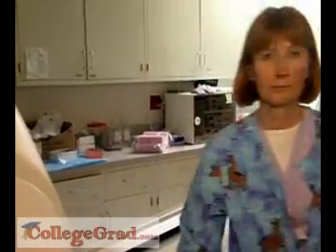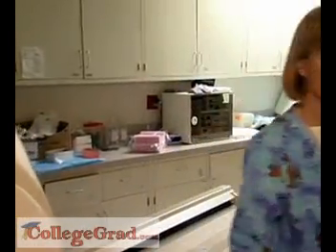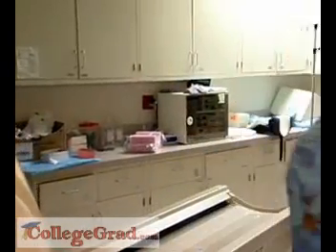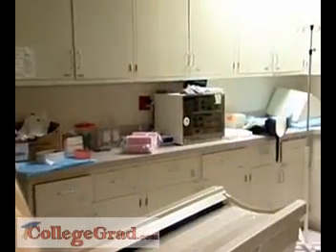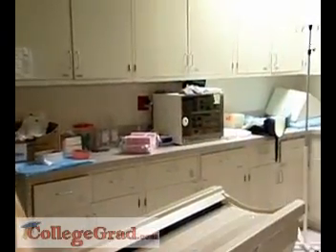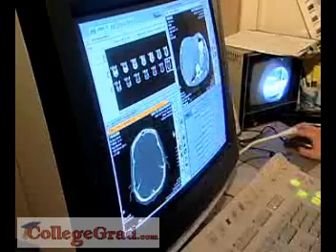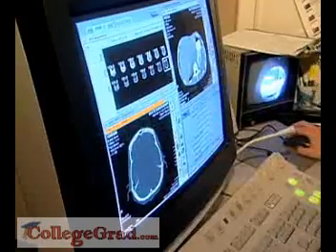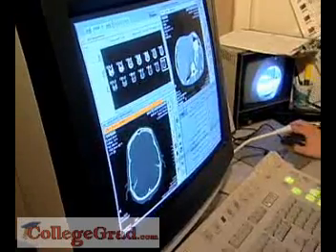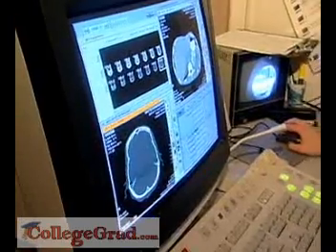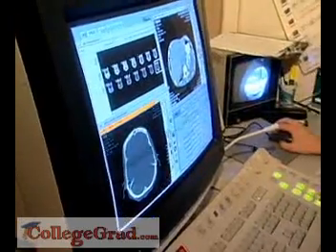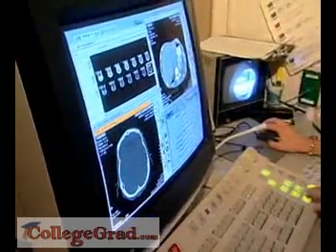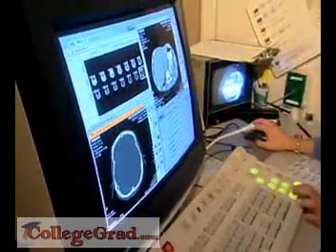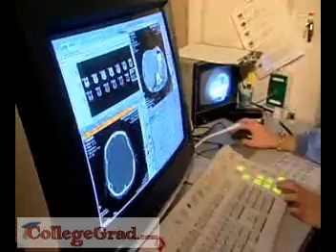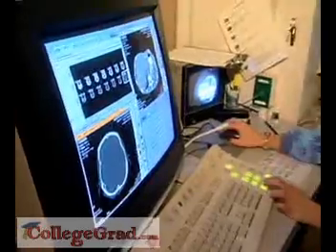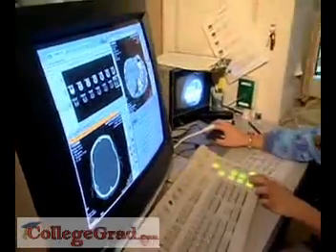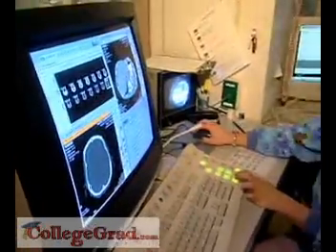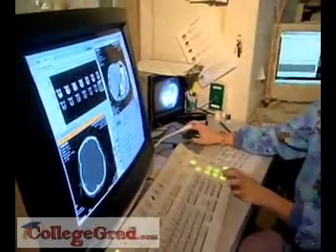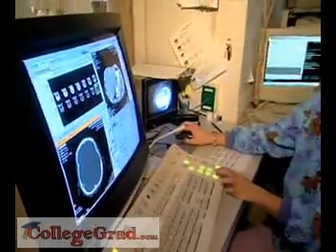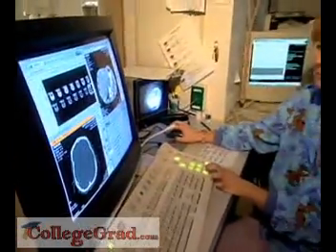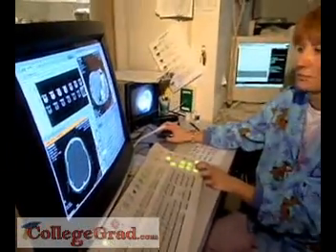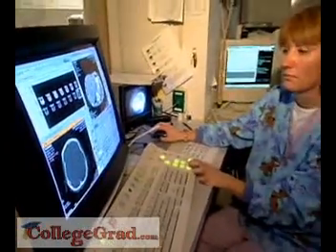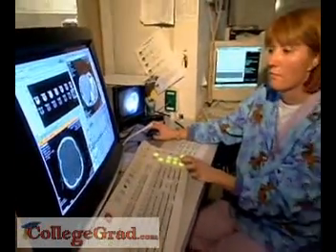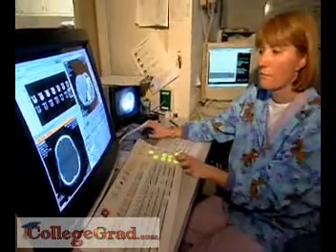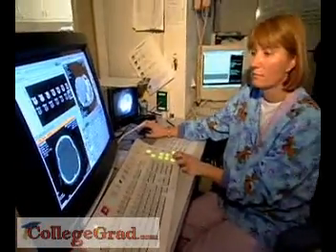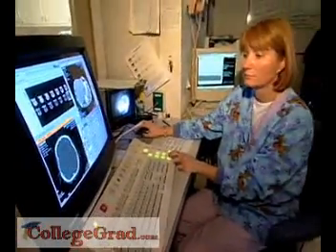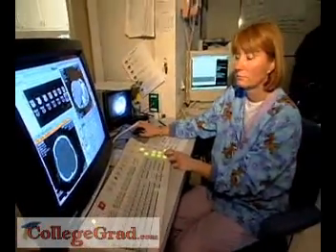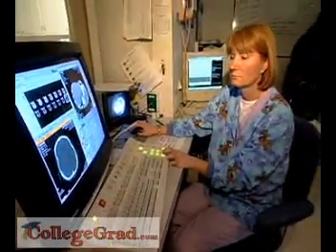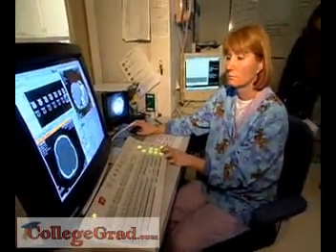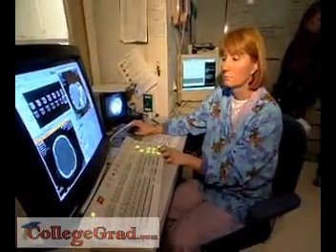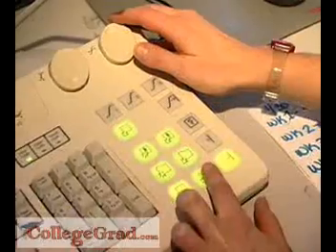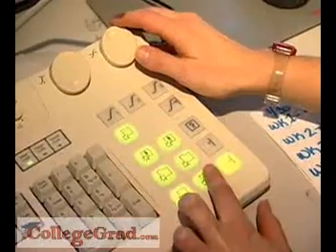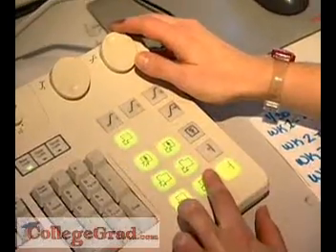Technicians monitor the video display of the area being scanned, adjusting controls to improve picture quality.